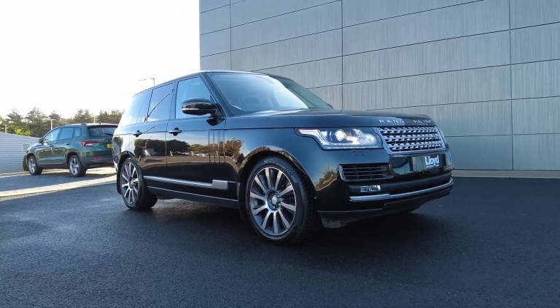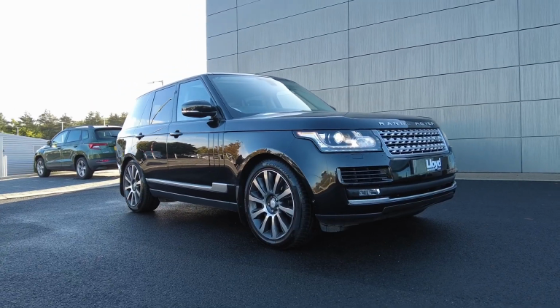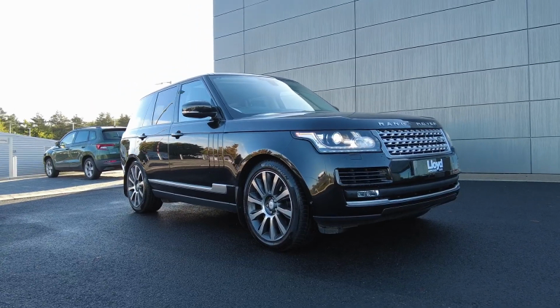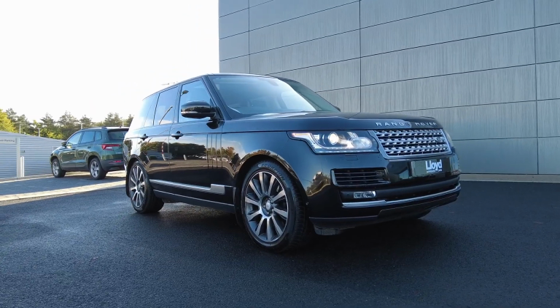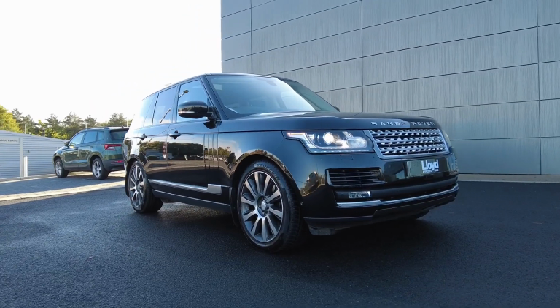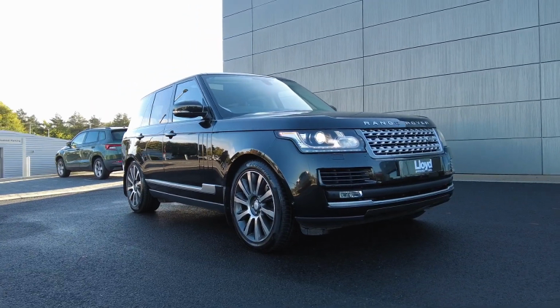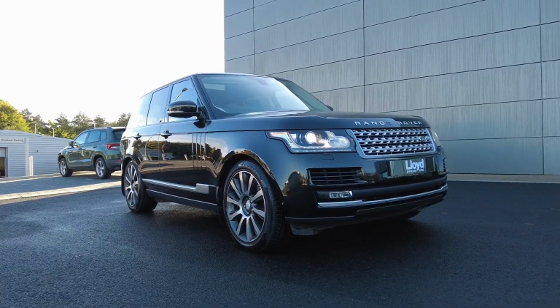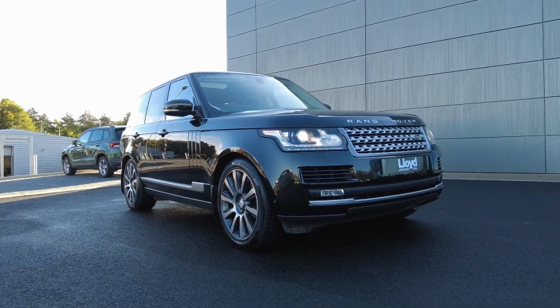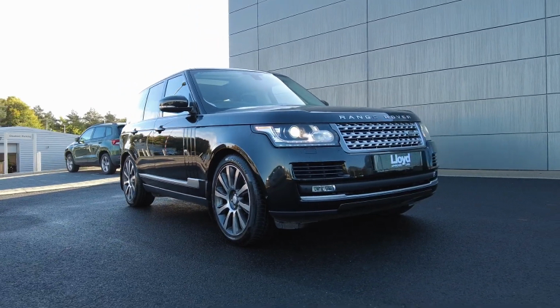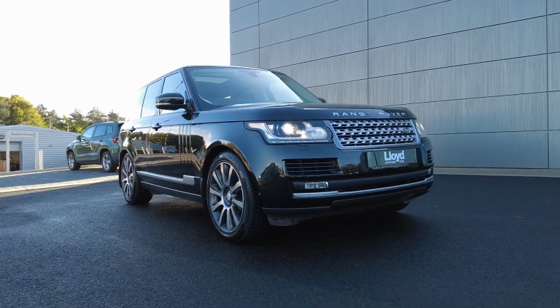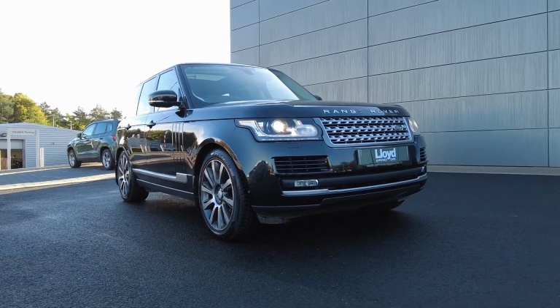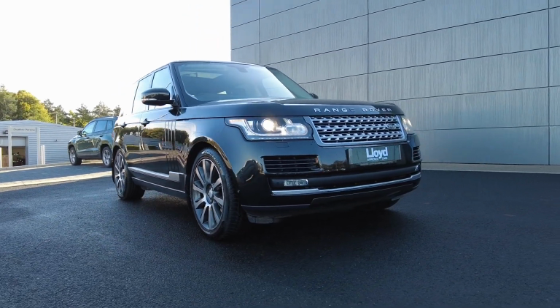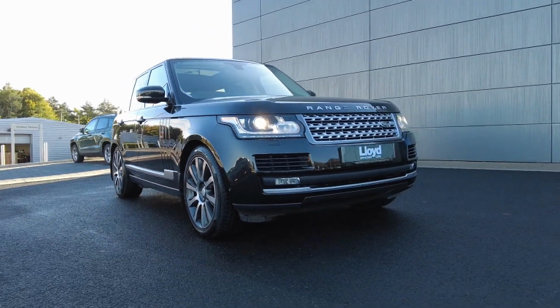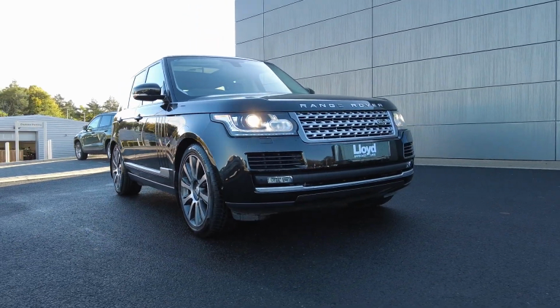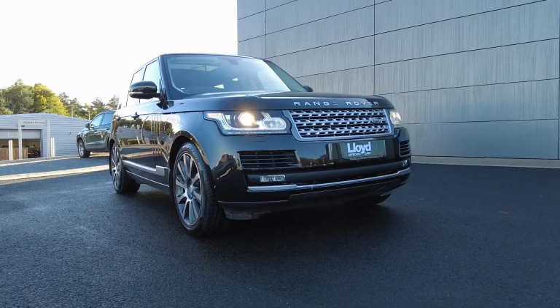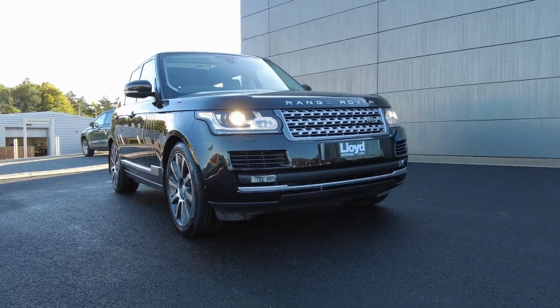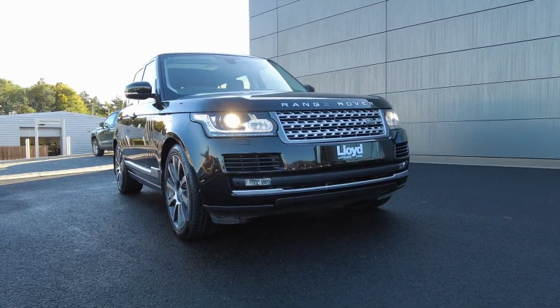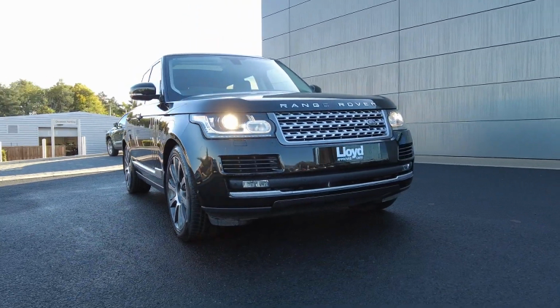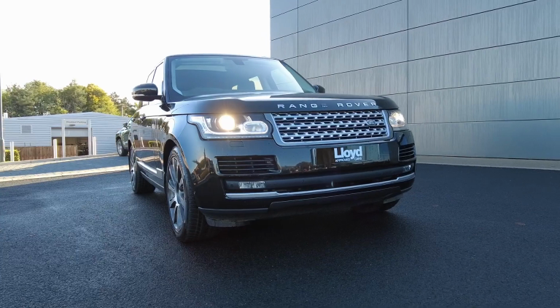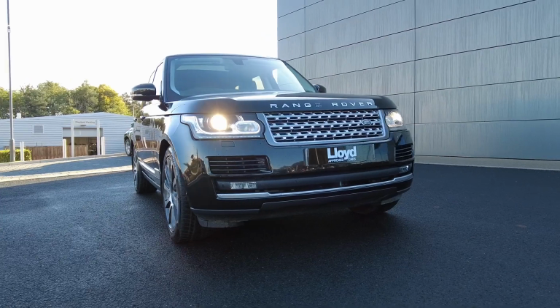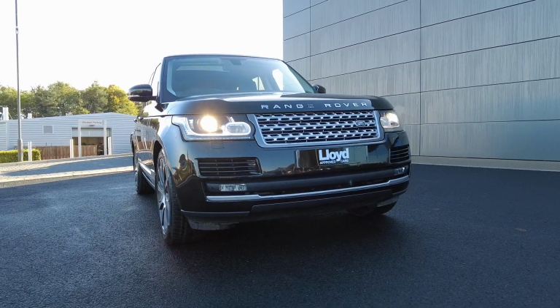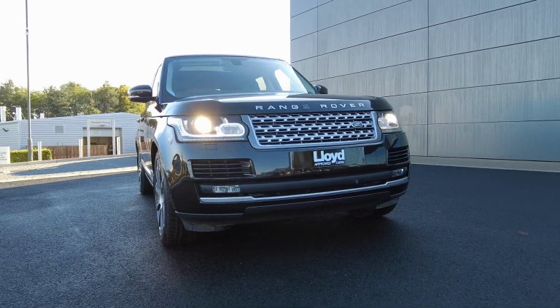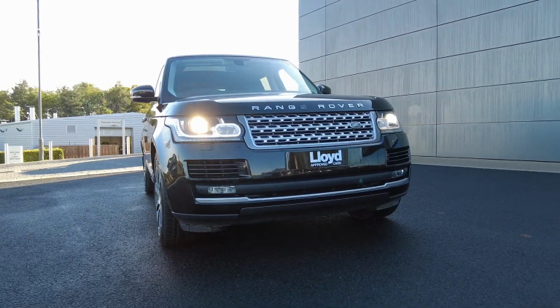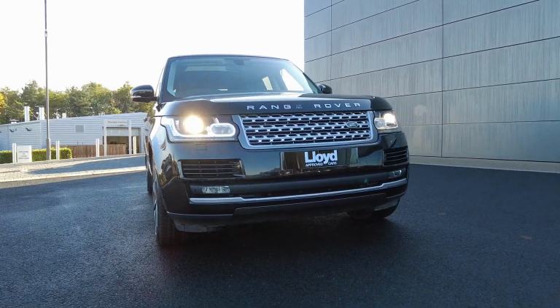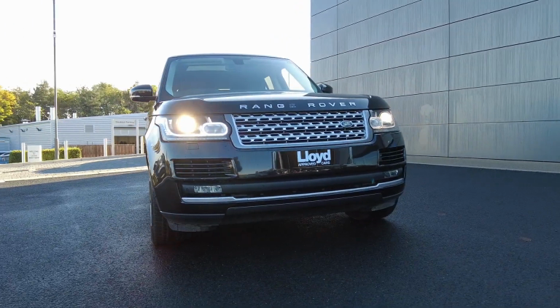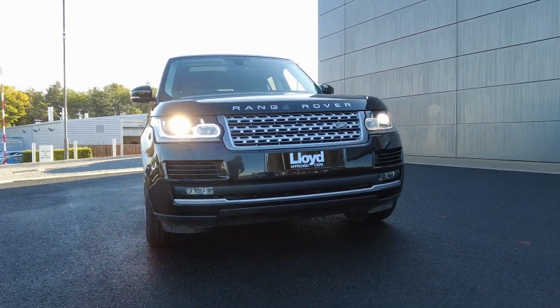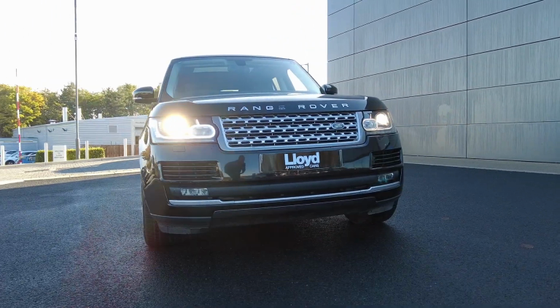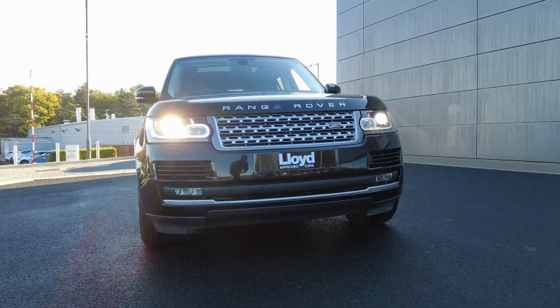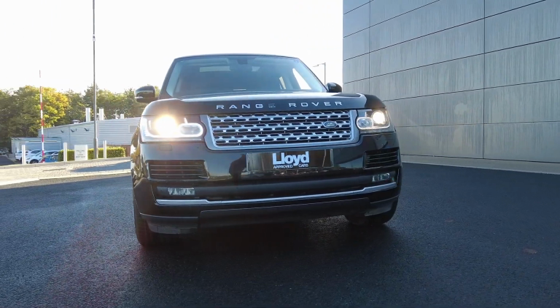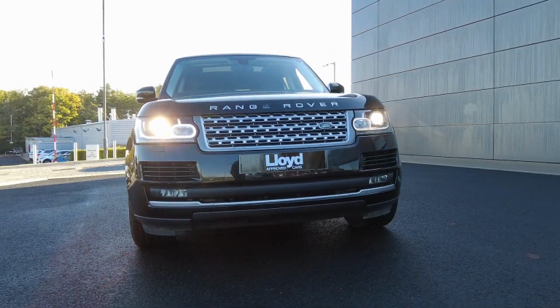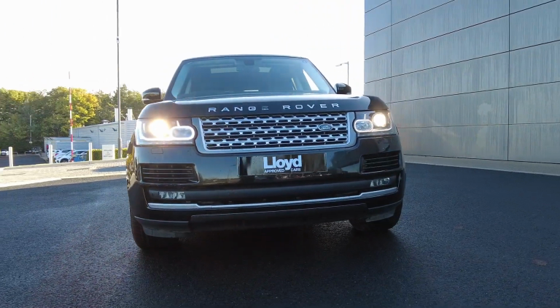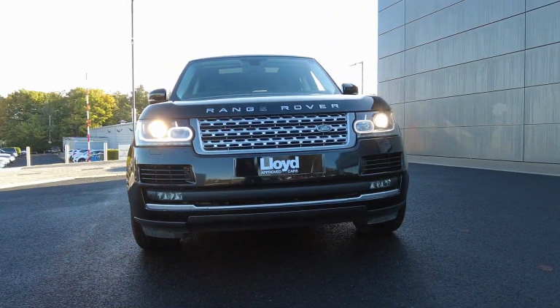For more information on this stunning Range Rover Vogue, contact our sales team on 01573 224 345.